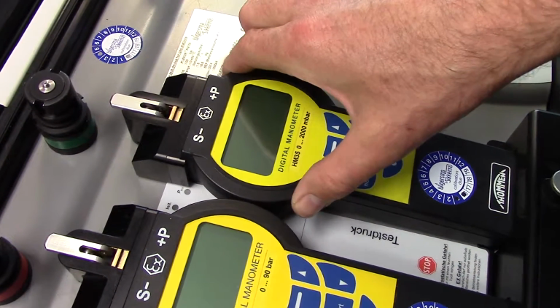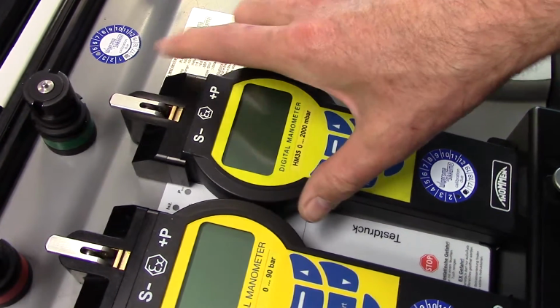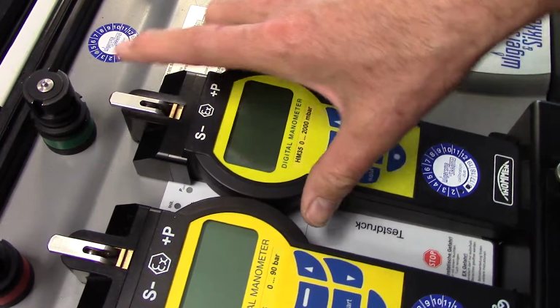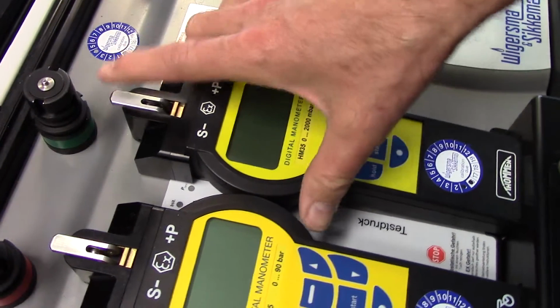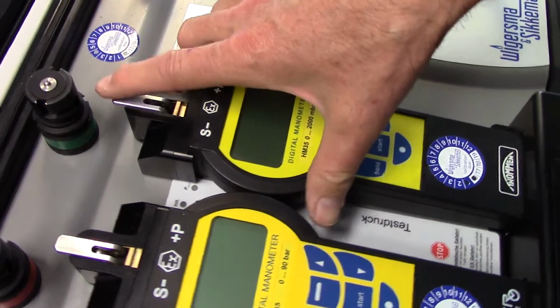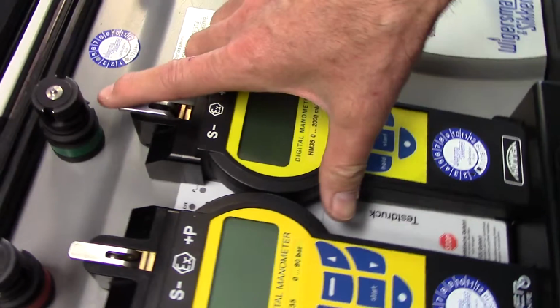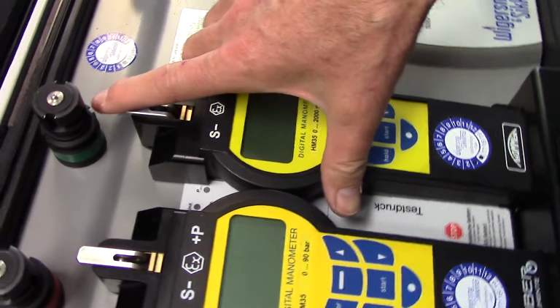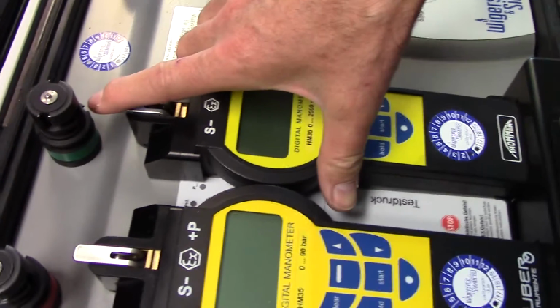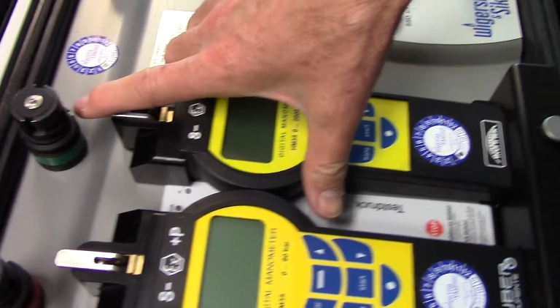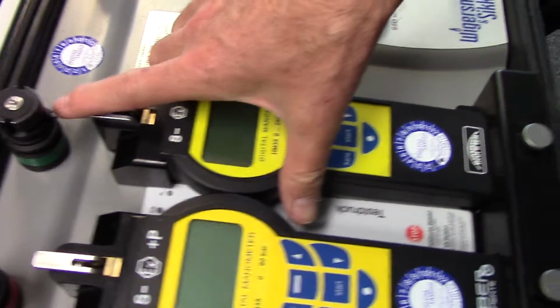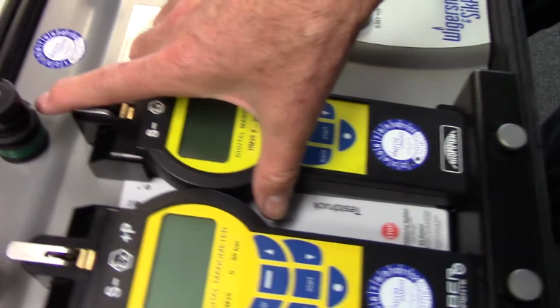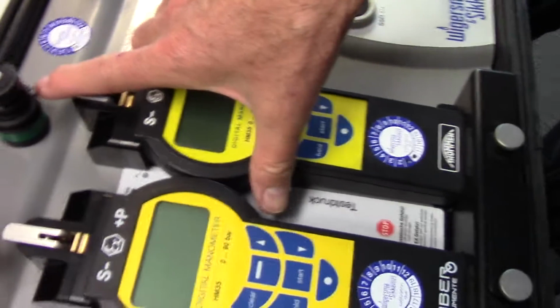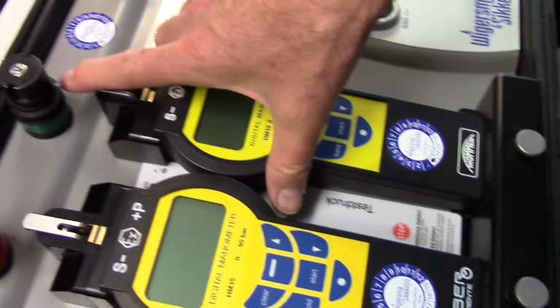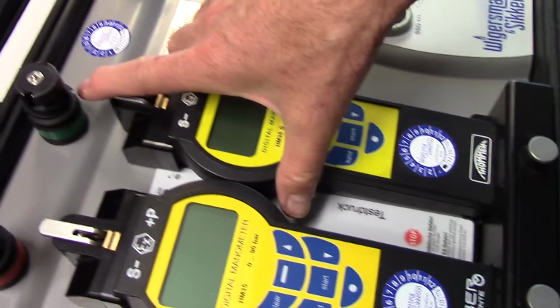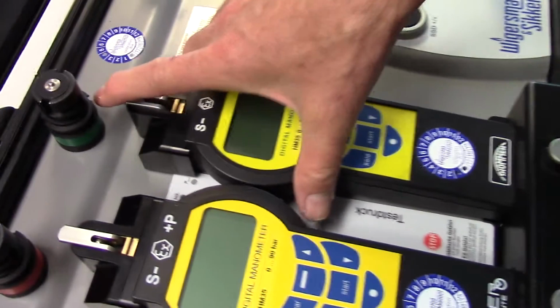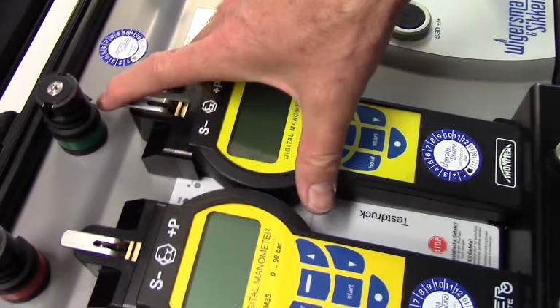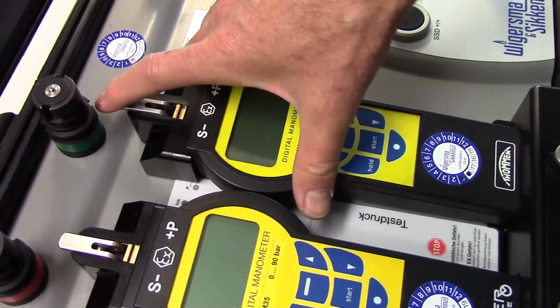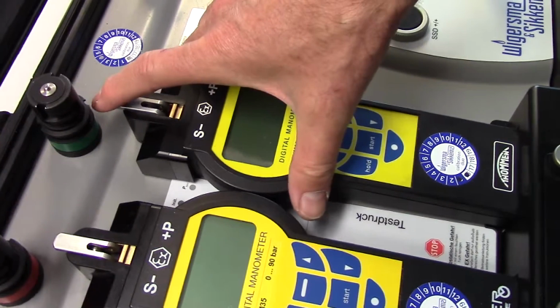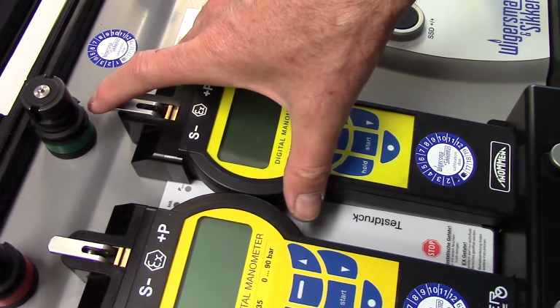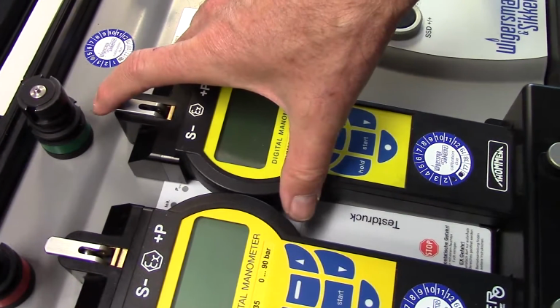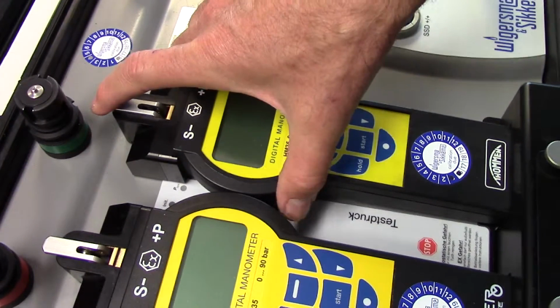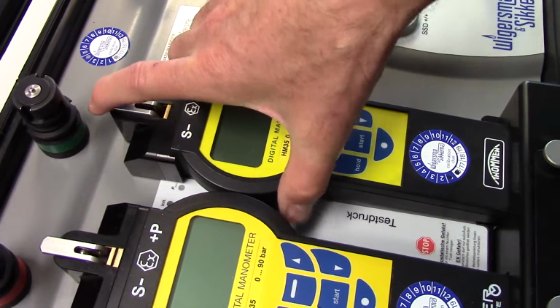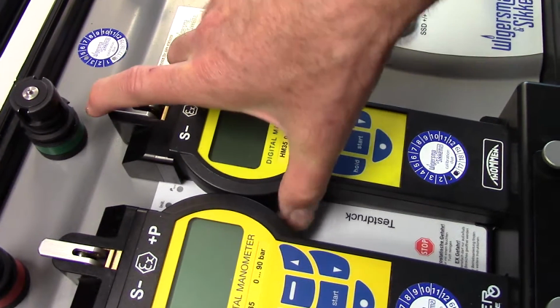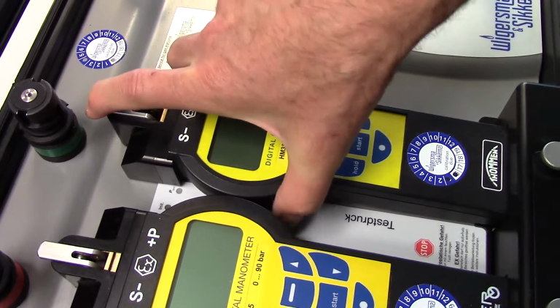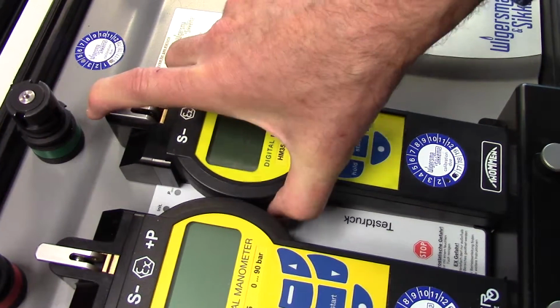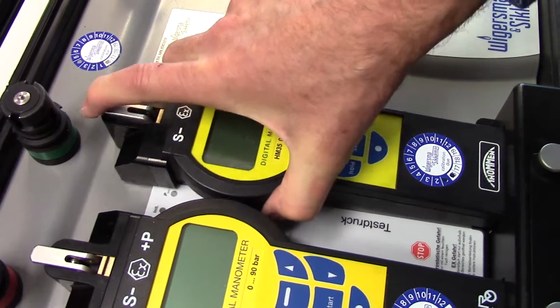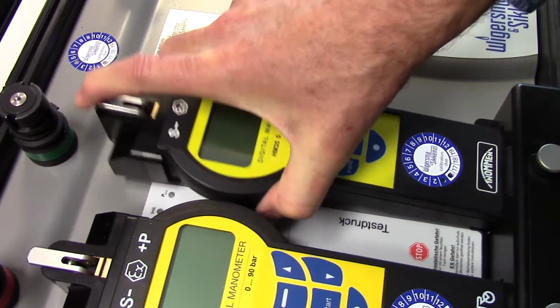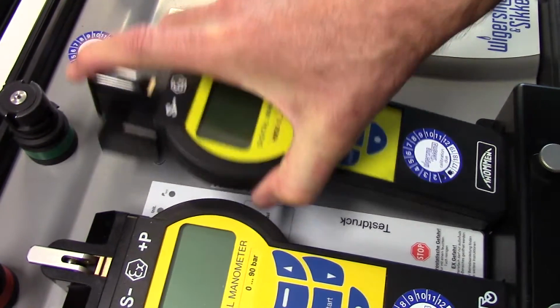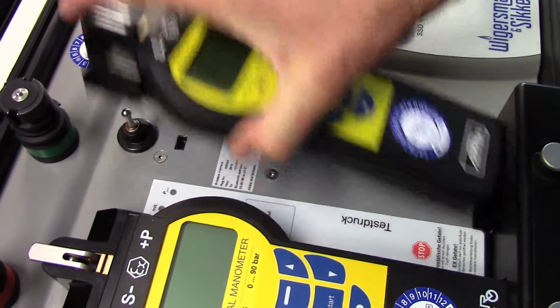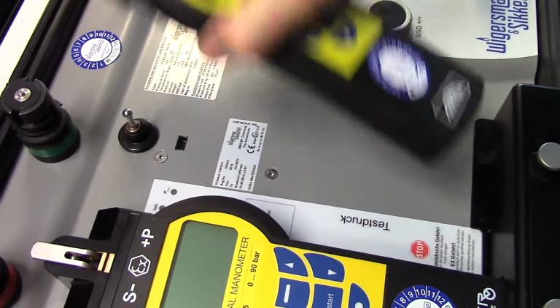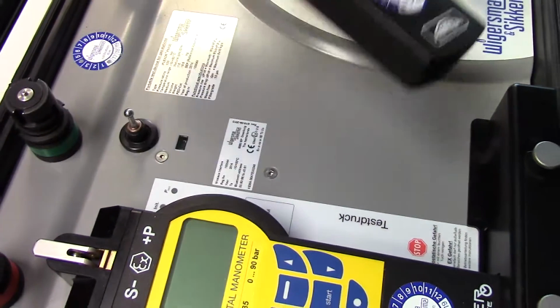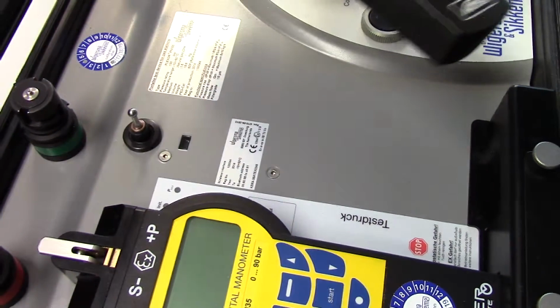To take it out again, just pull the lever and take it out.